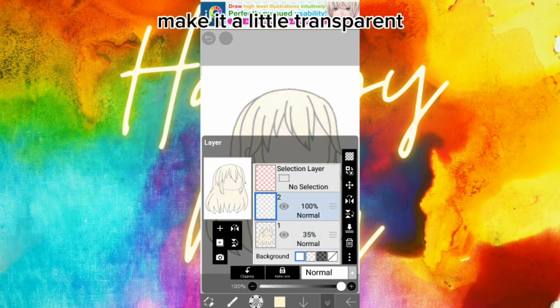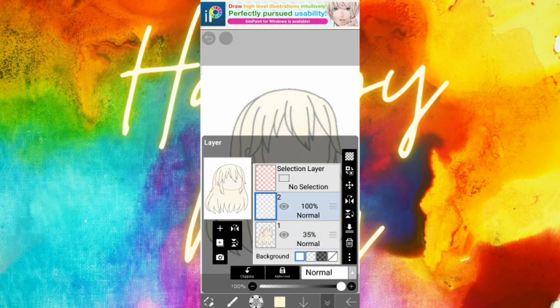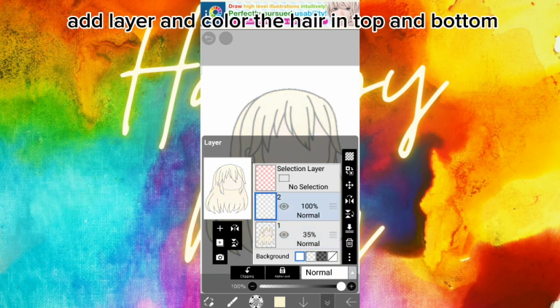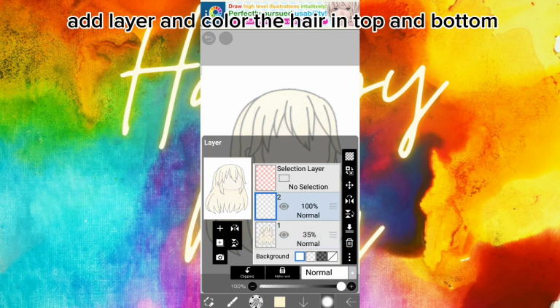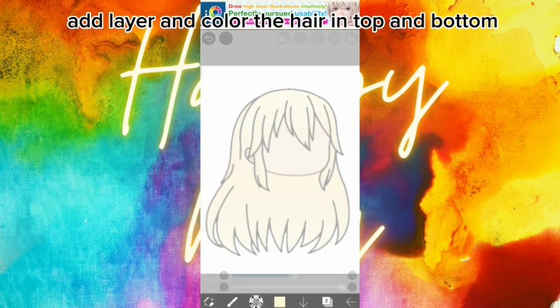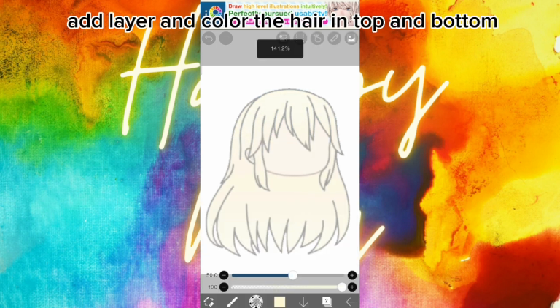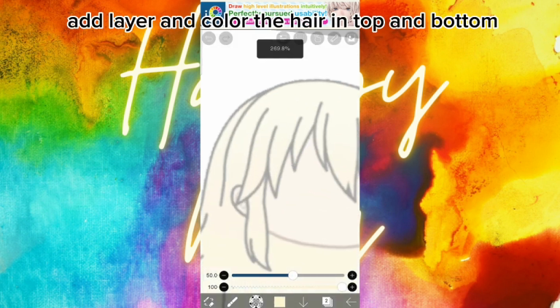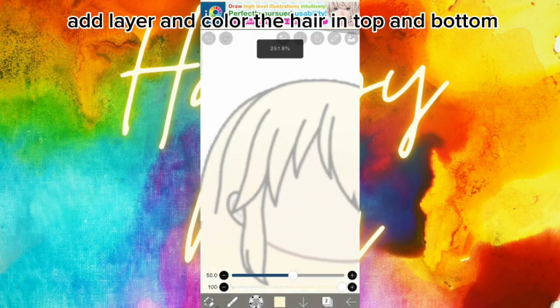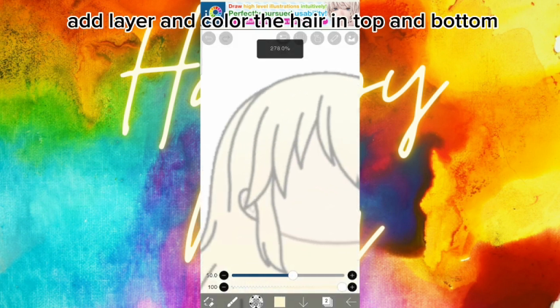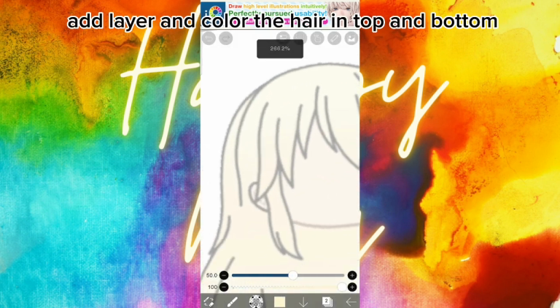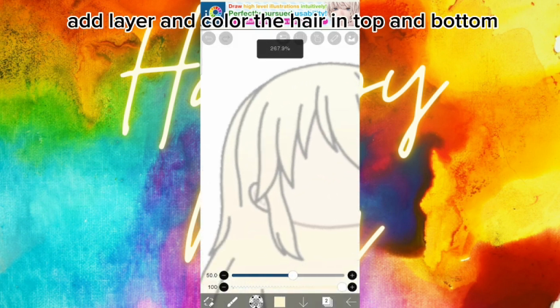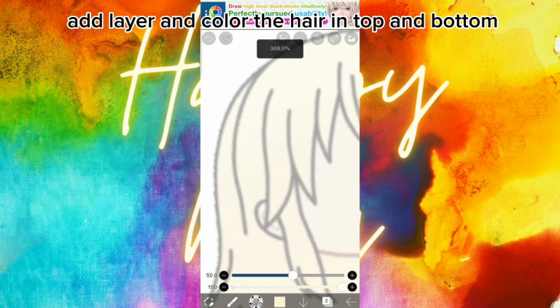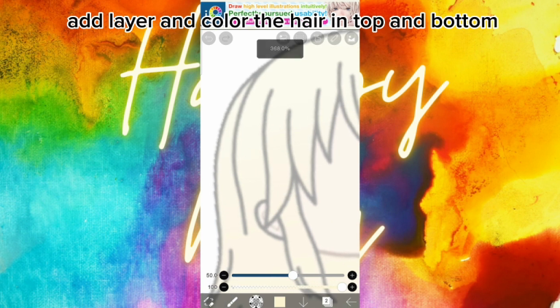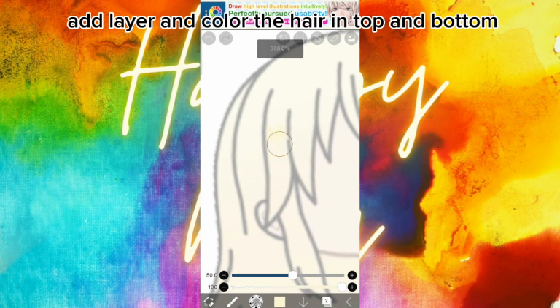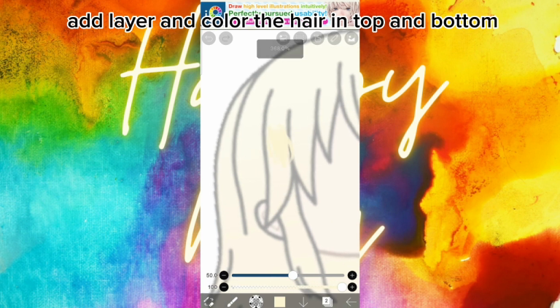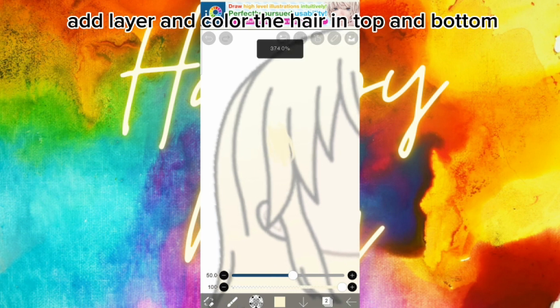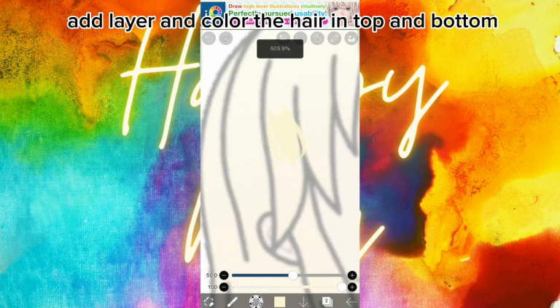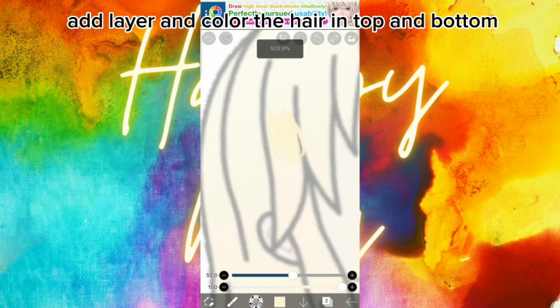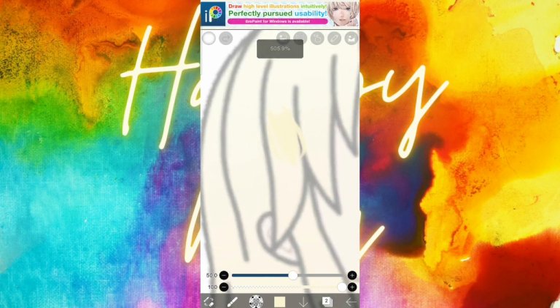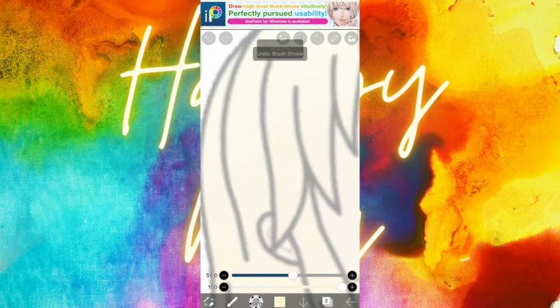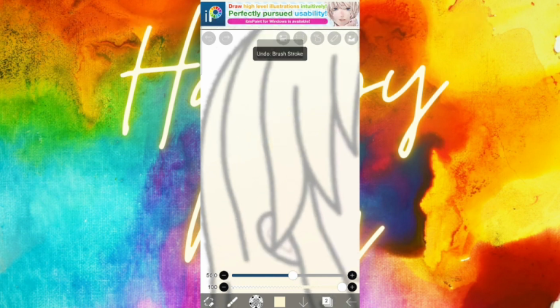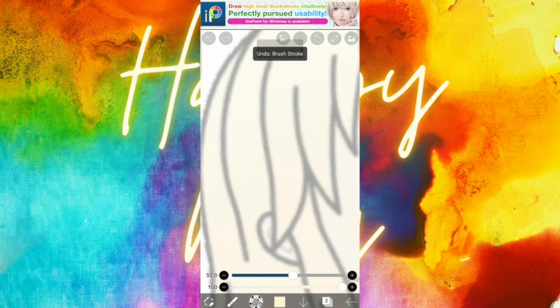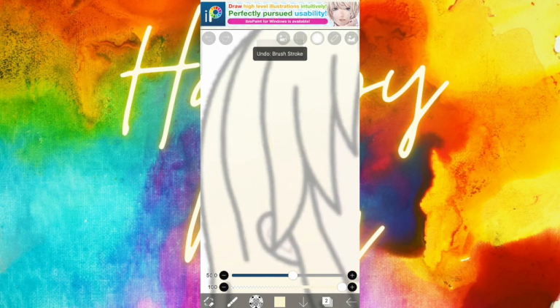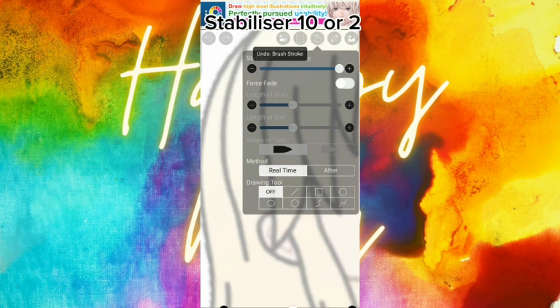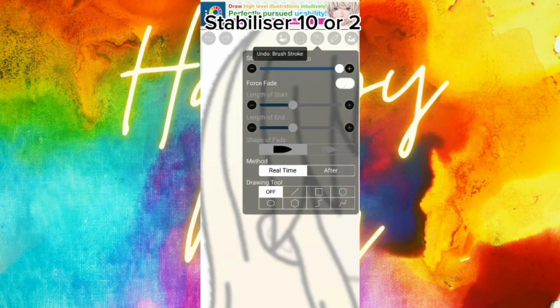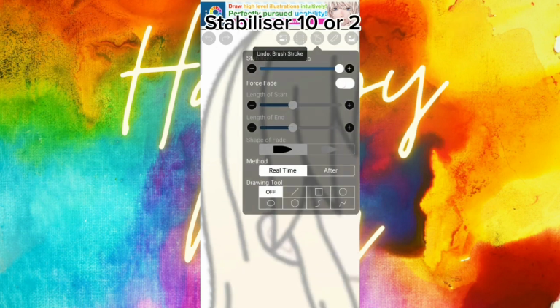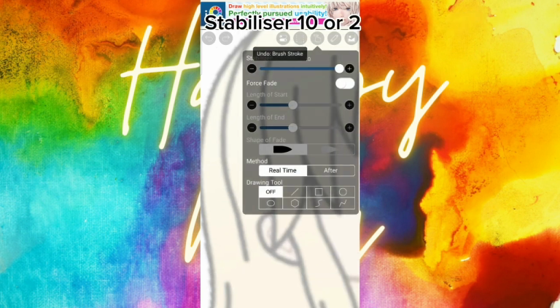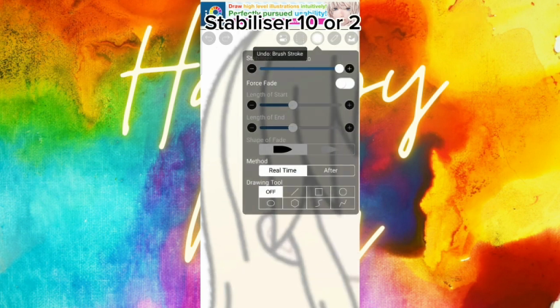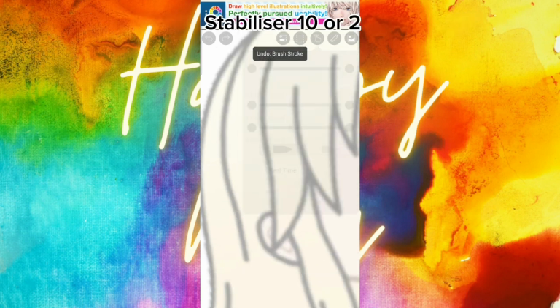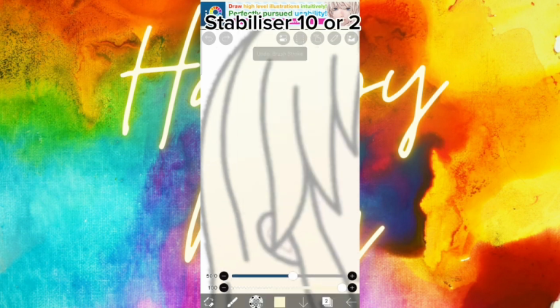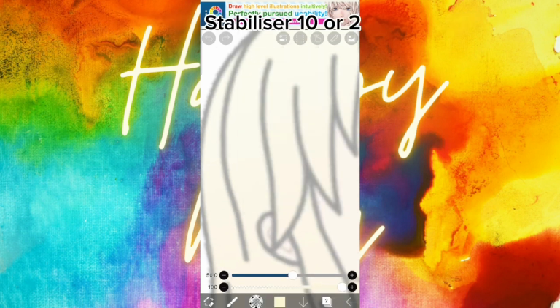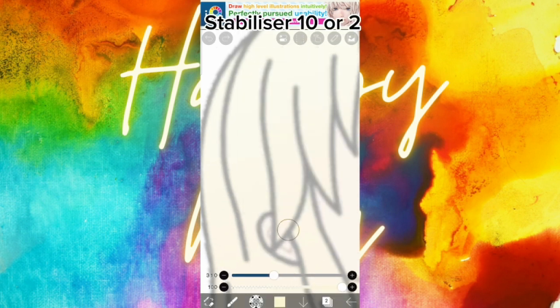Add a layer and color the hair on the top and bottom. Set the stabilizer to one or two.